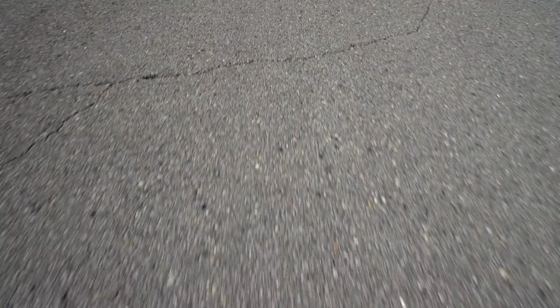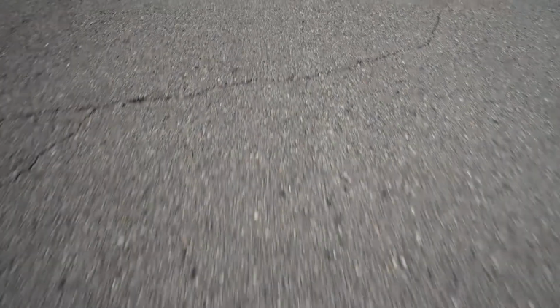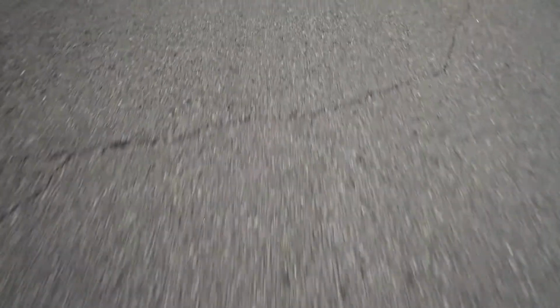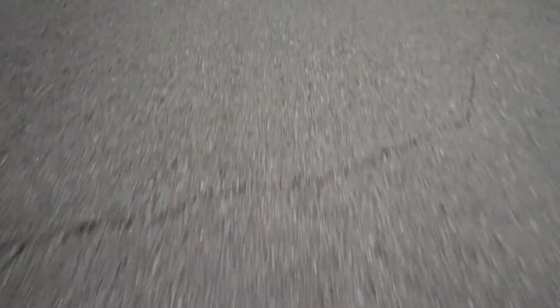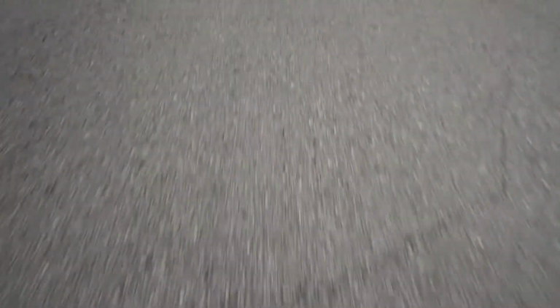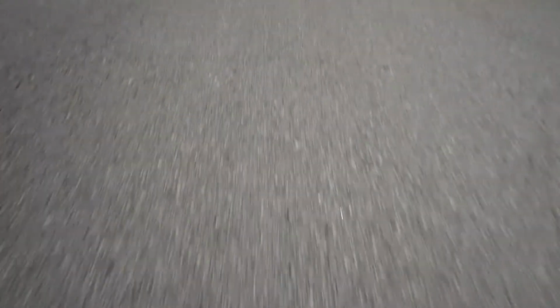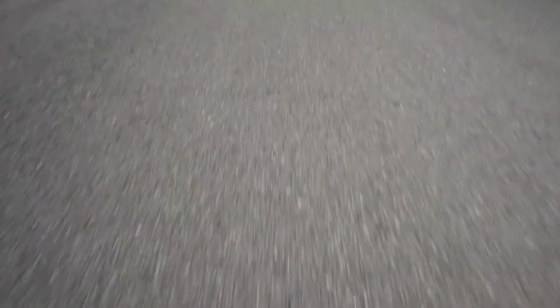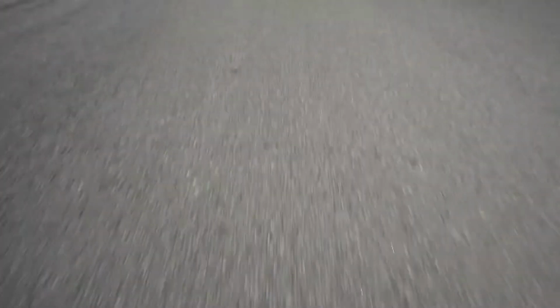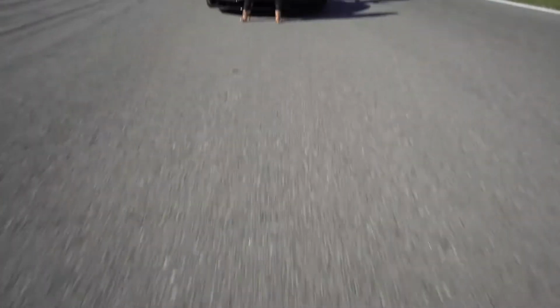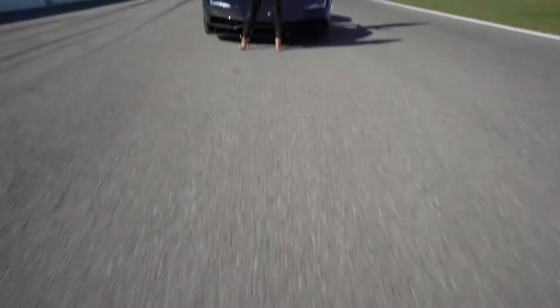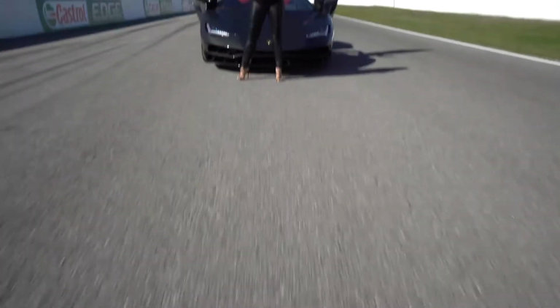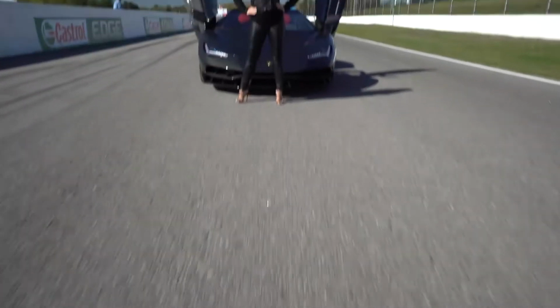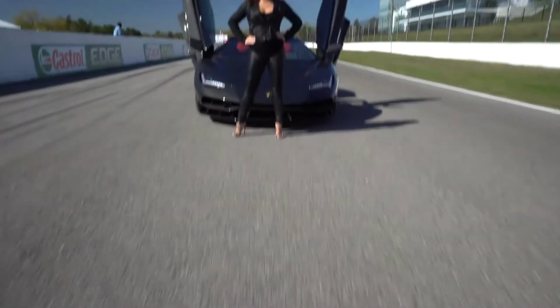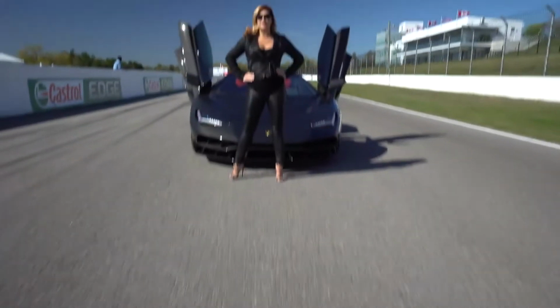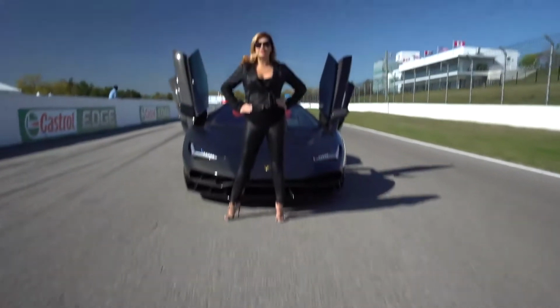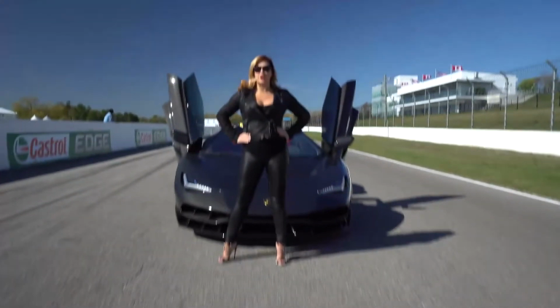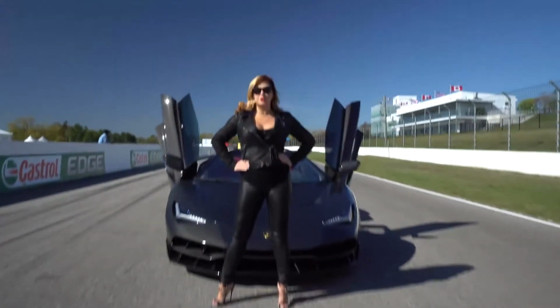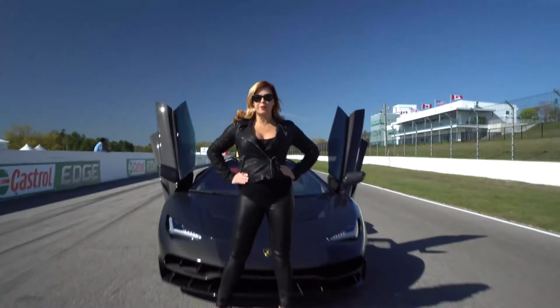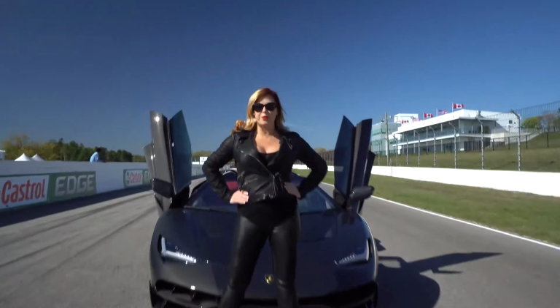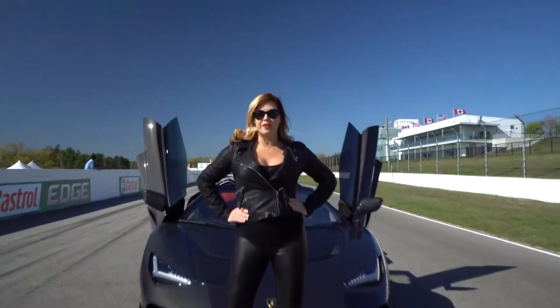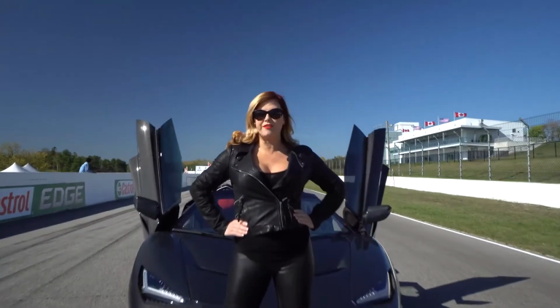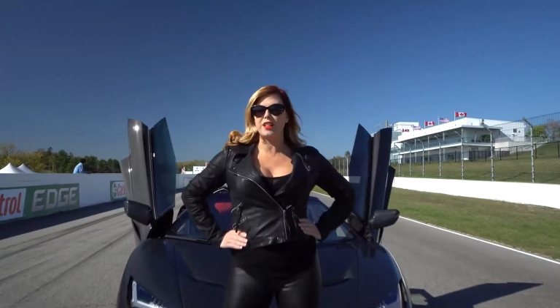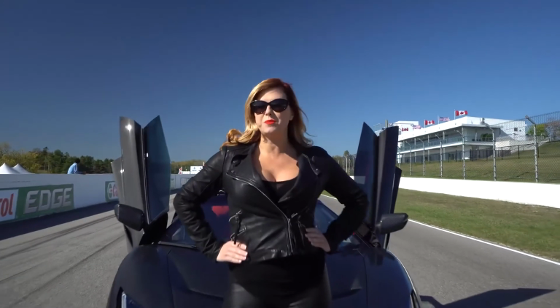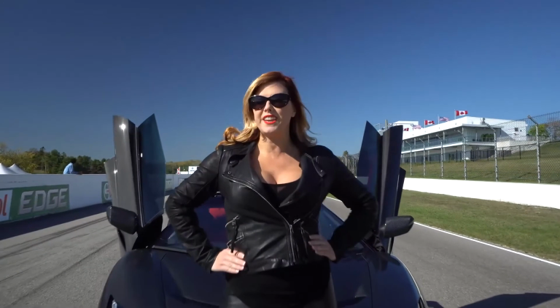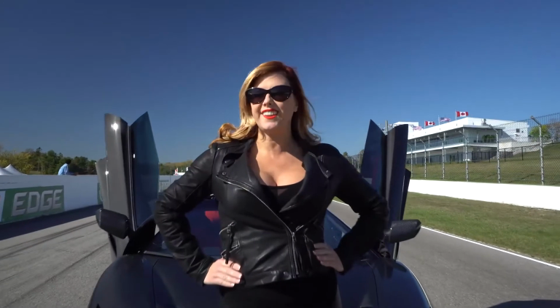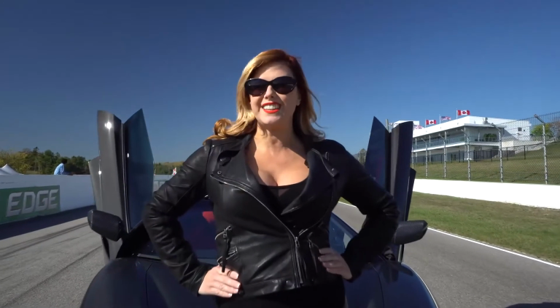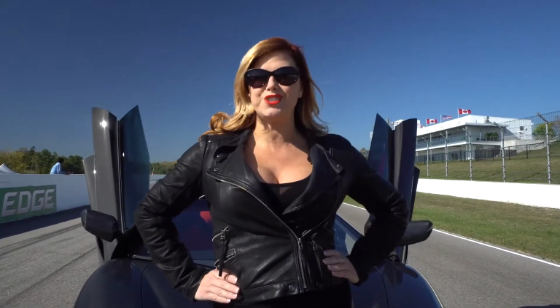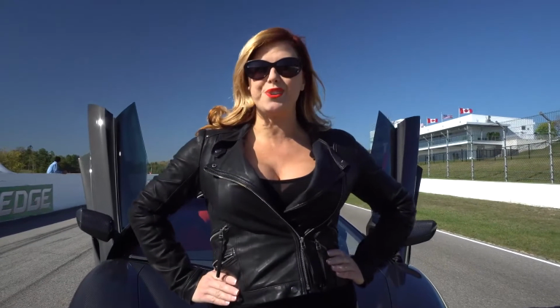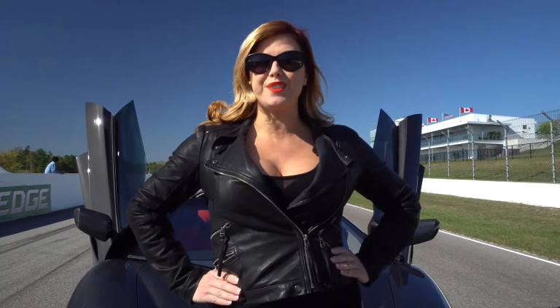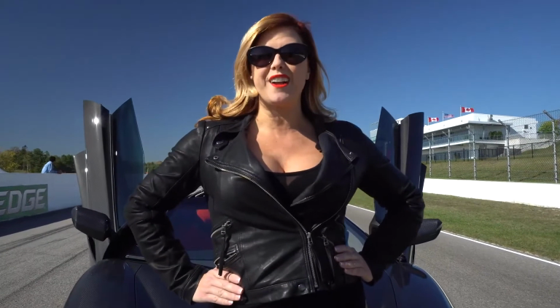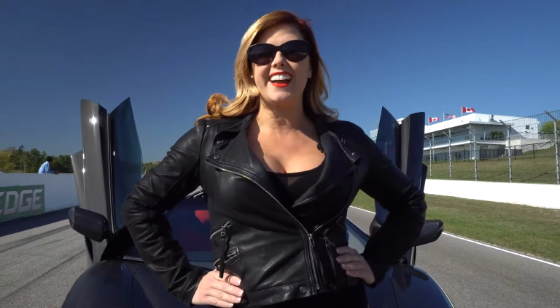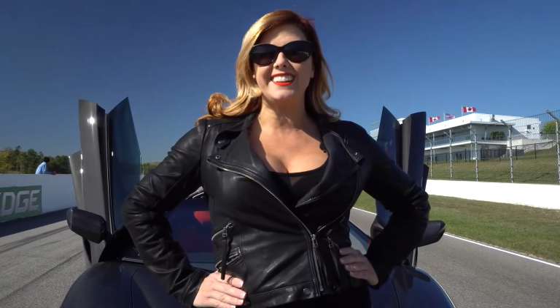I'm Heather Ballantyne, Sales Specialist and Entrepreneur. Follow me and enjoy the ride.